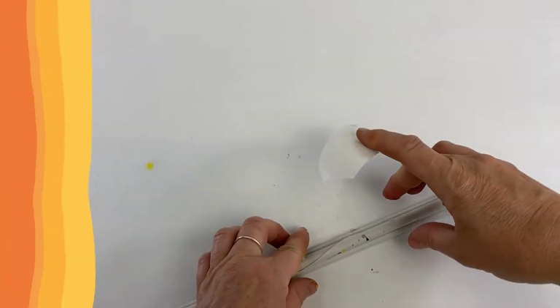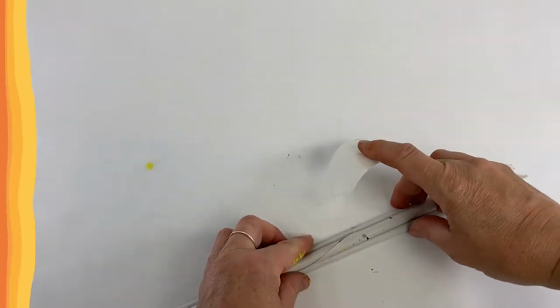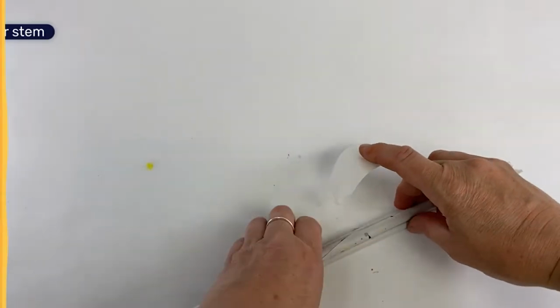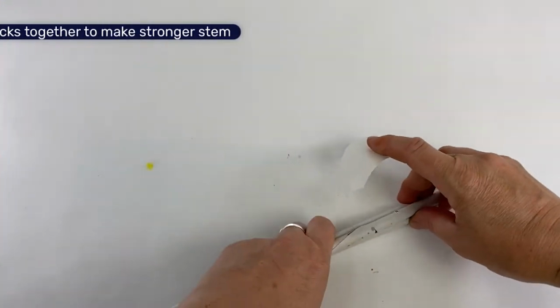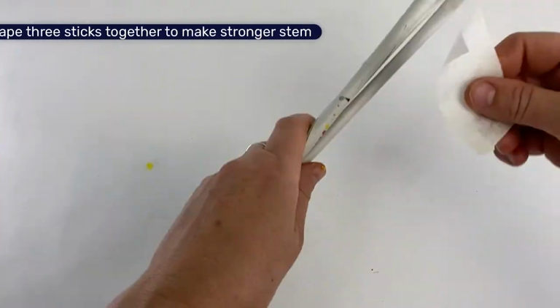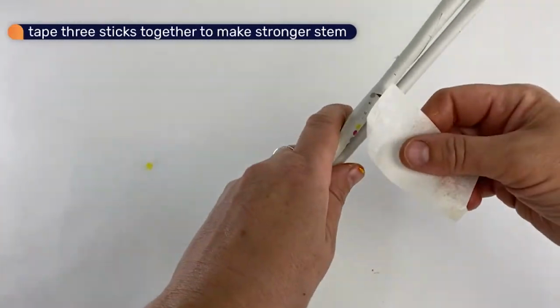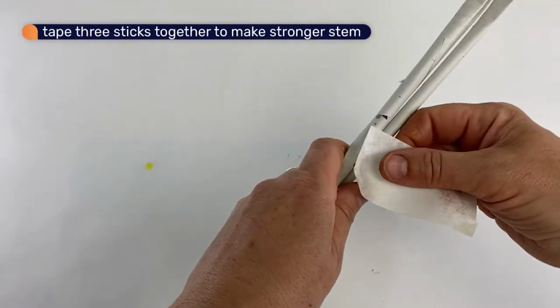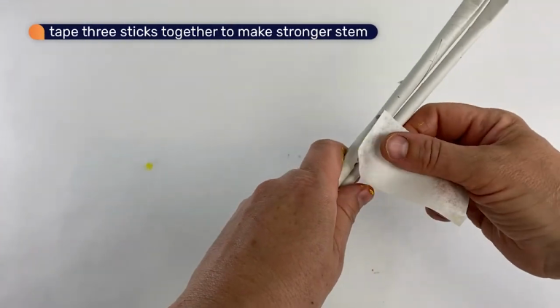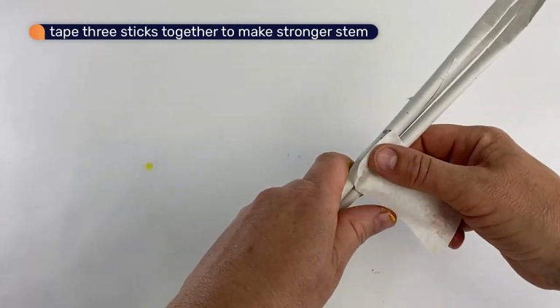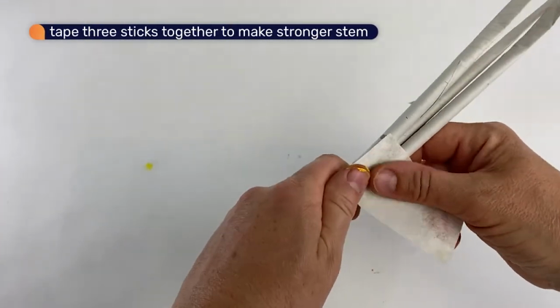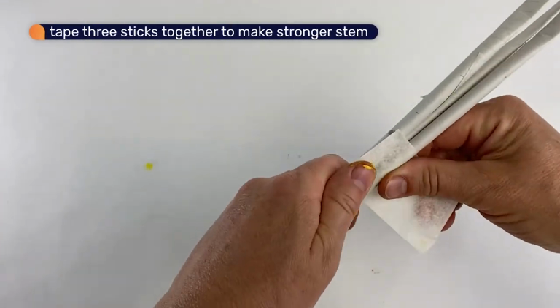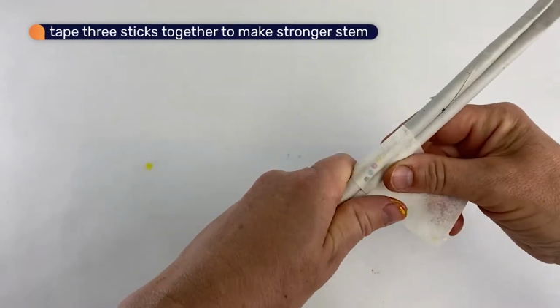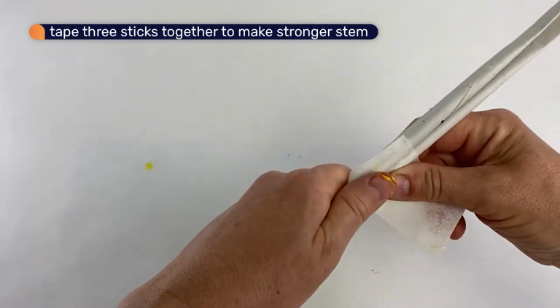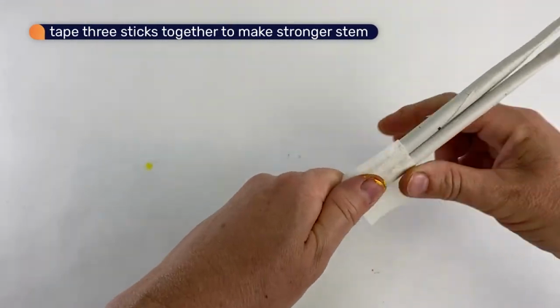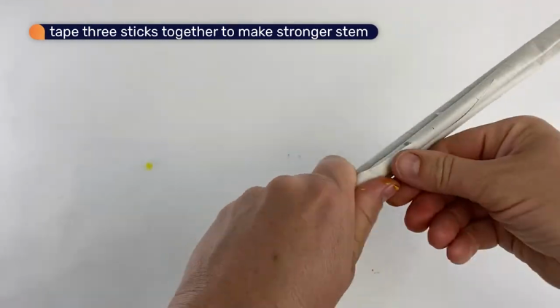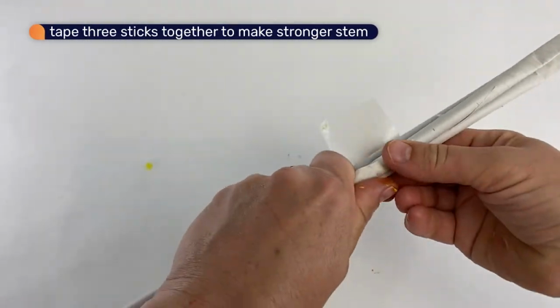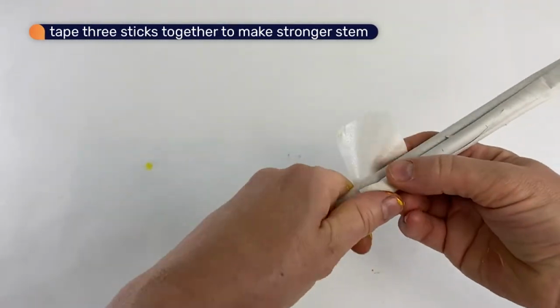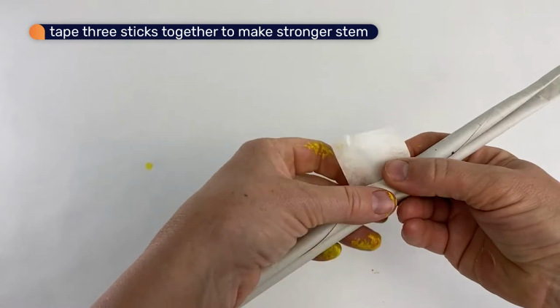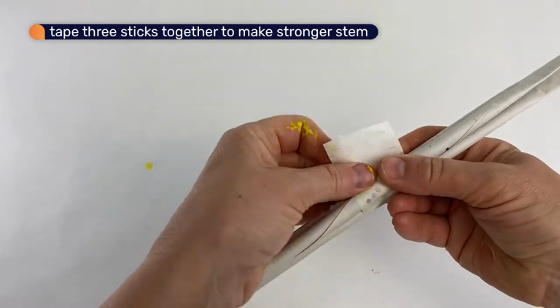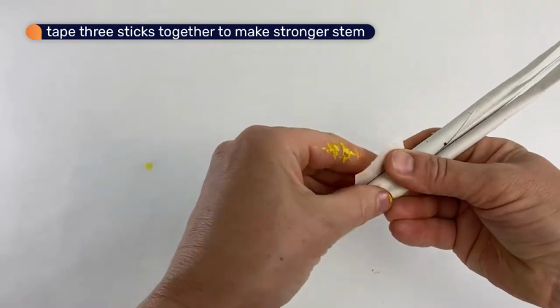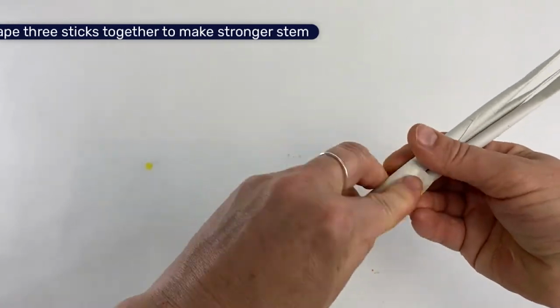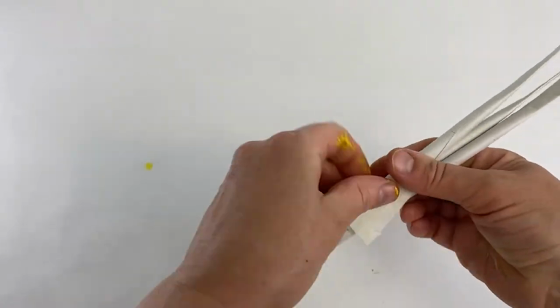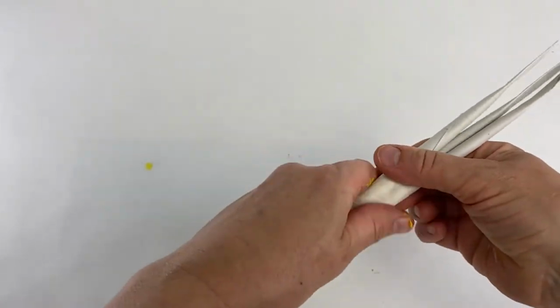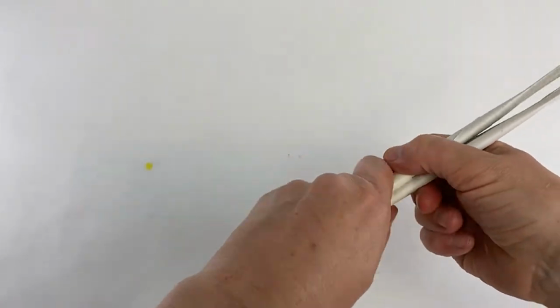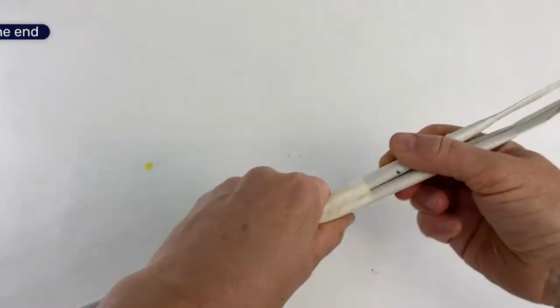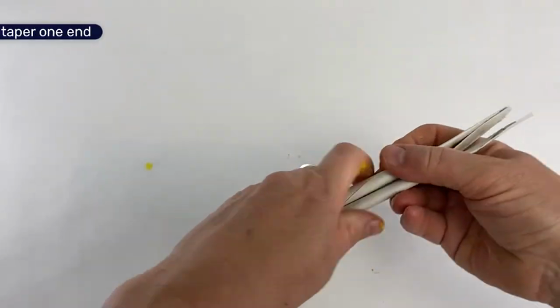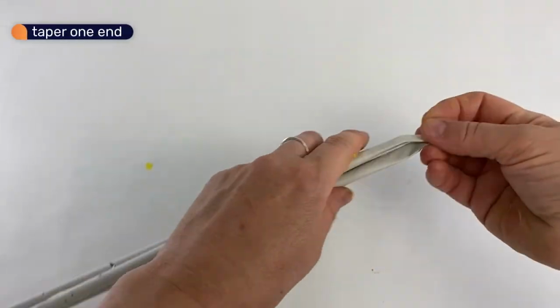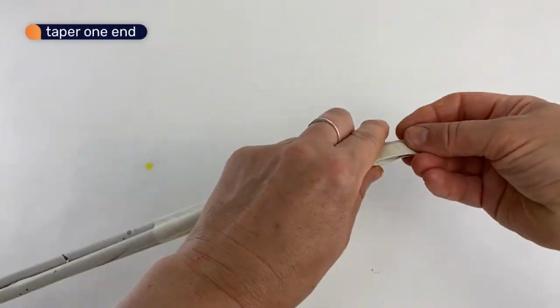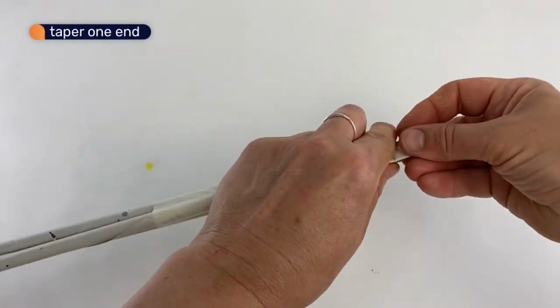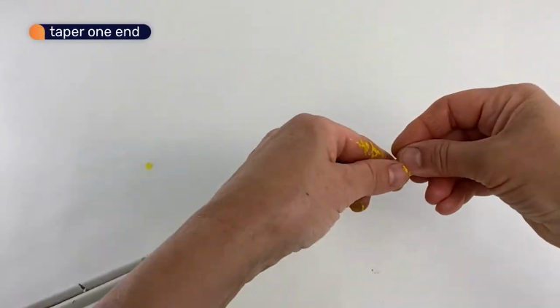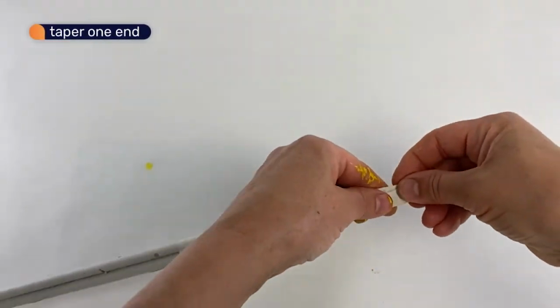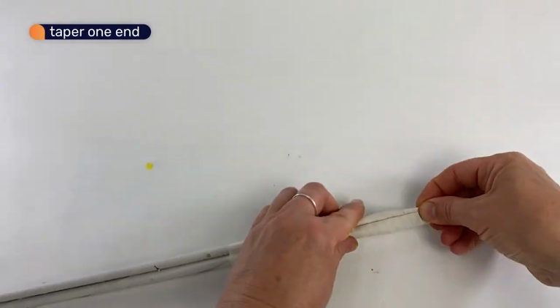To make a stronger stem, tape three sticks together, tapering one end so that it can fit into the middle of the flower.